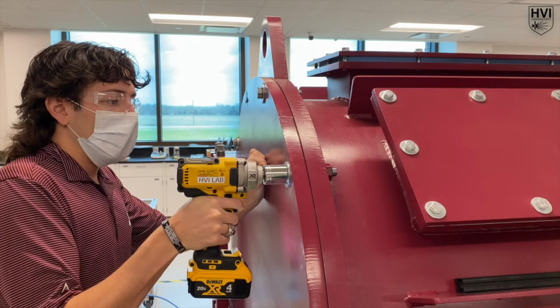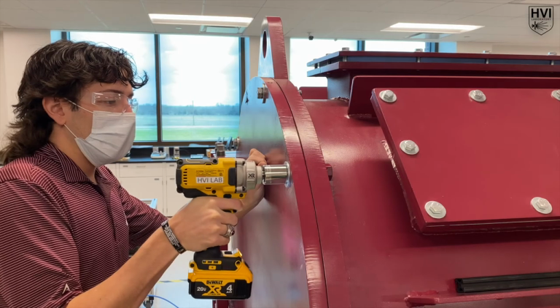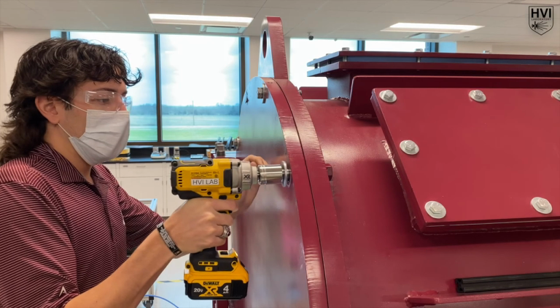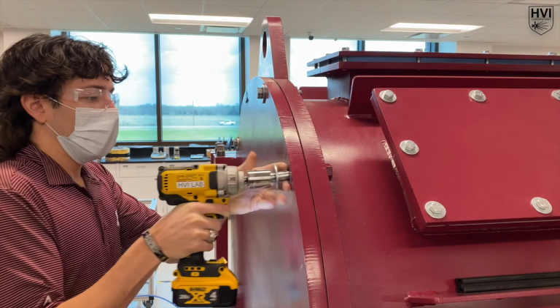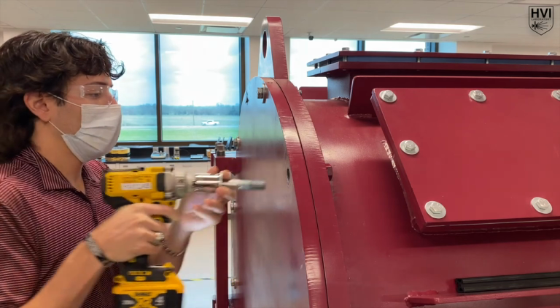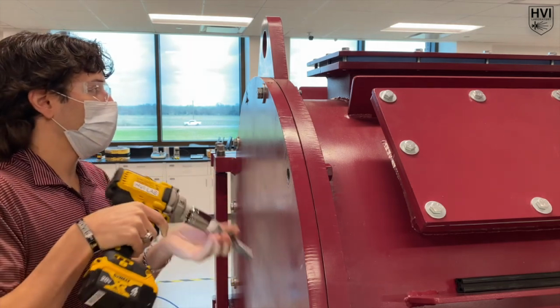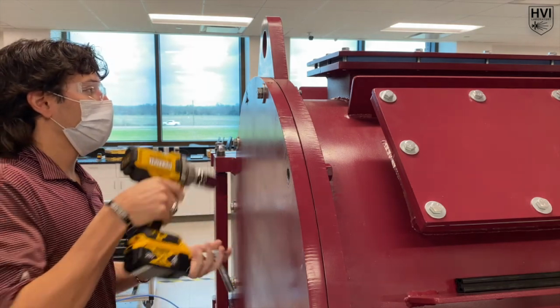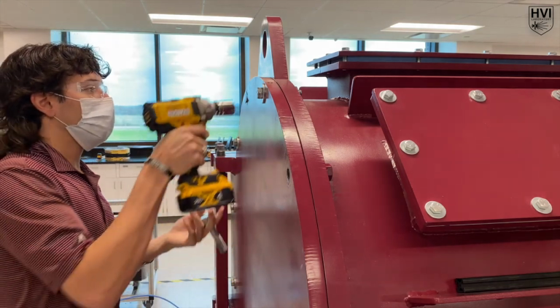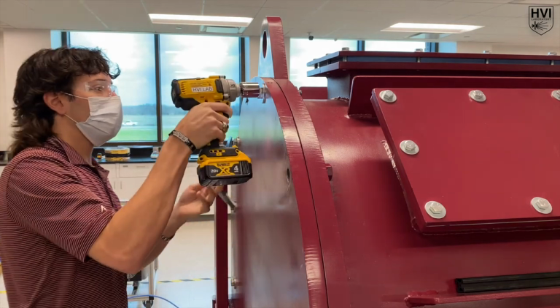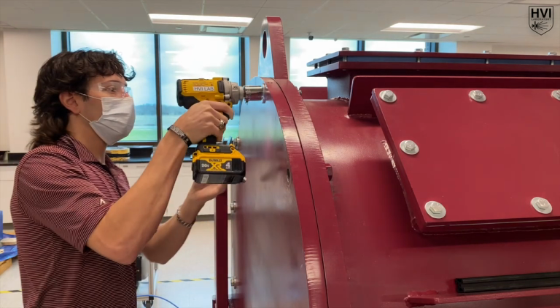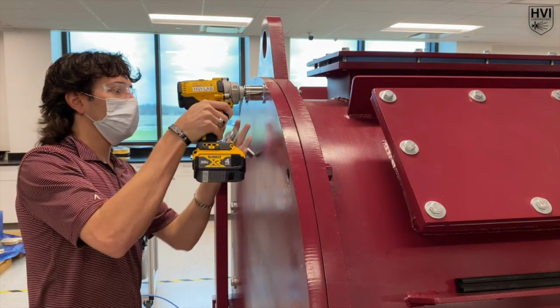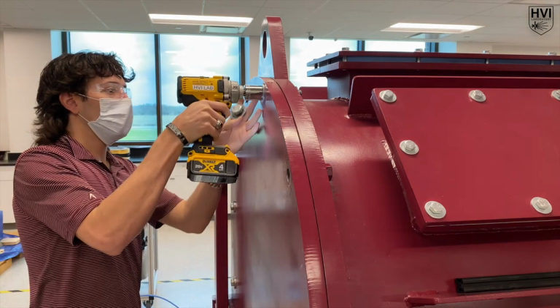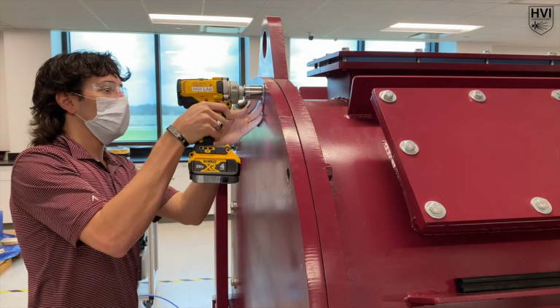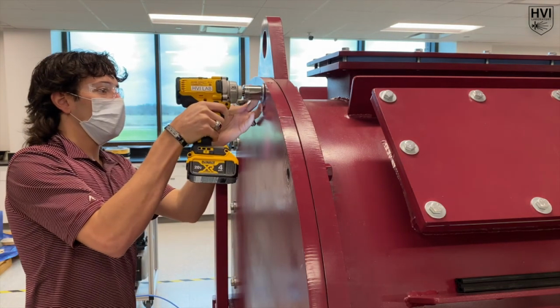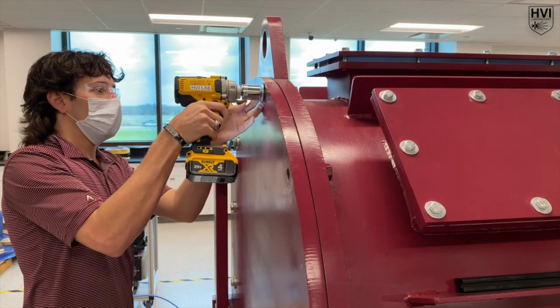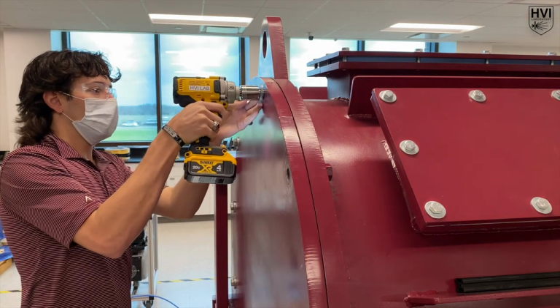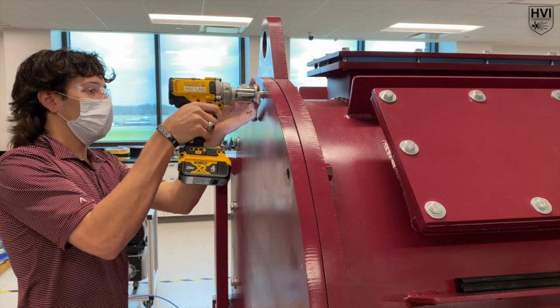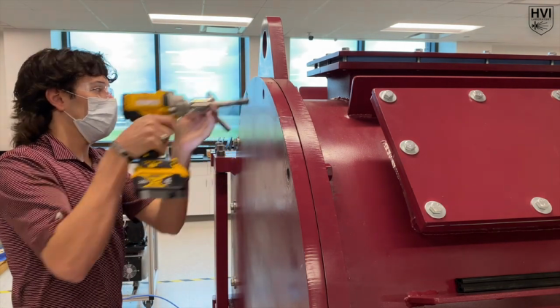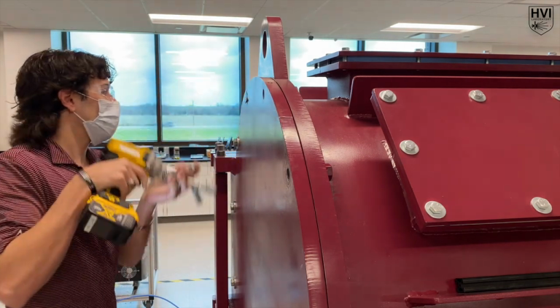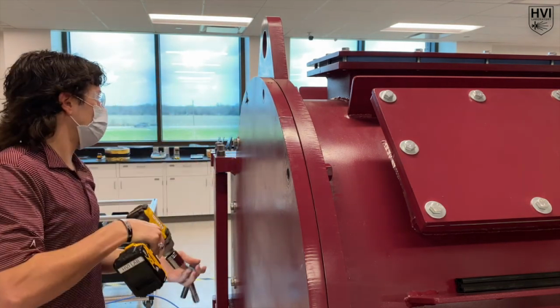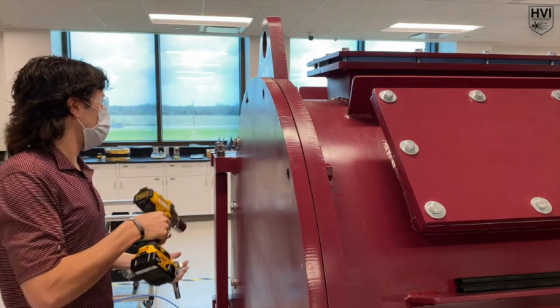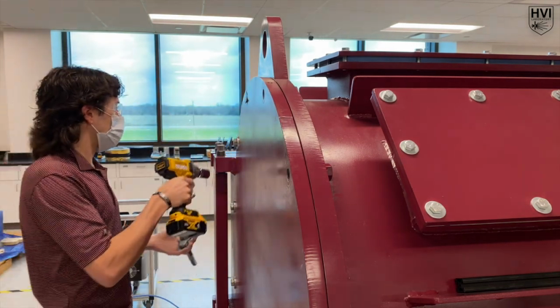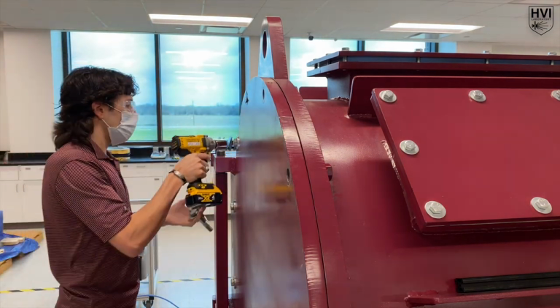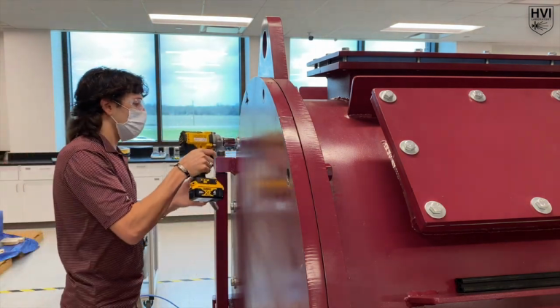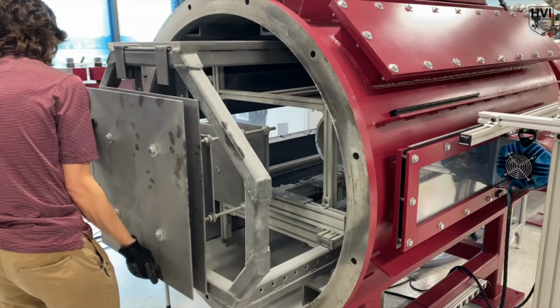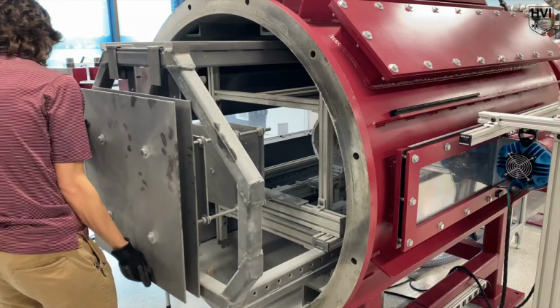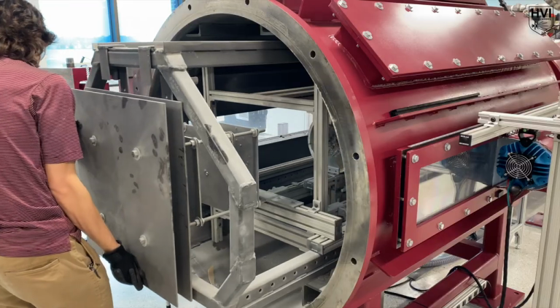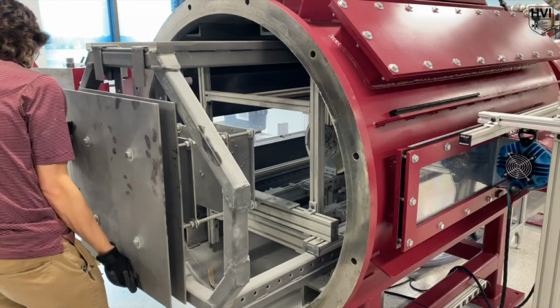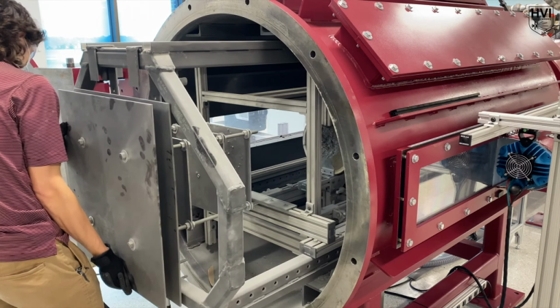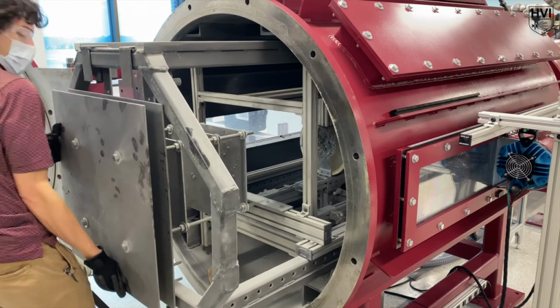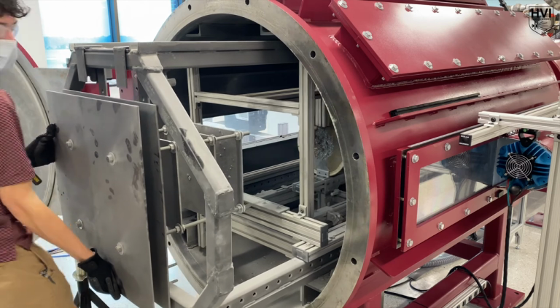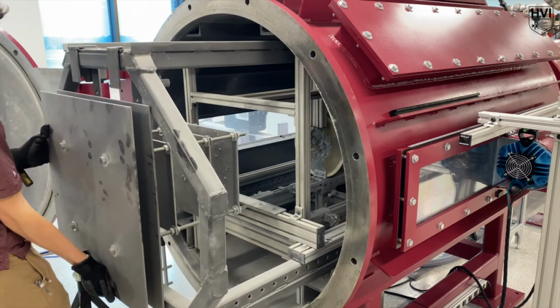After adequate venting, the two-stage light gas gun is safe for disassembly, and the target specimen is ready for post-impact analysis.